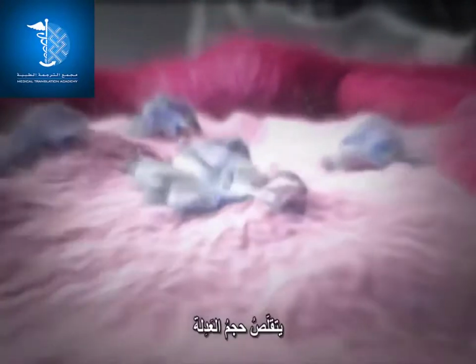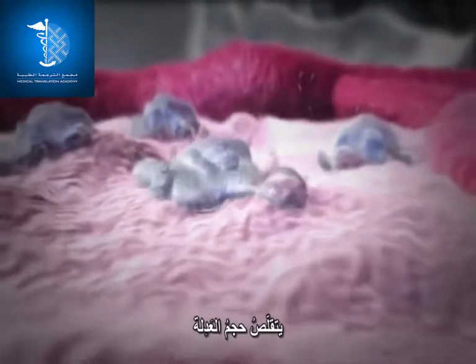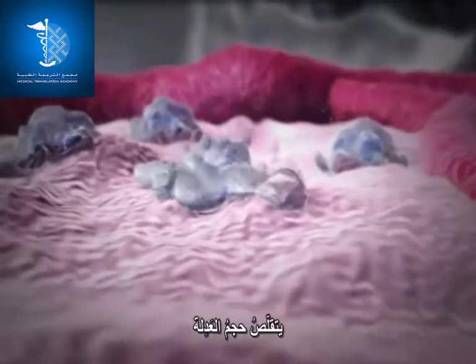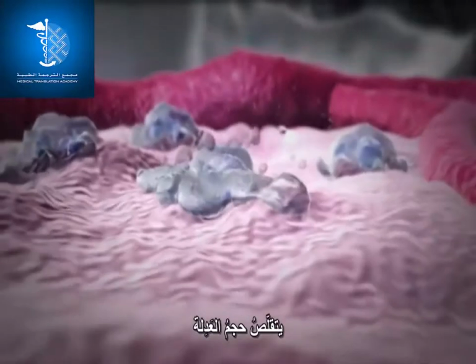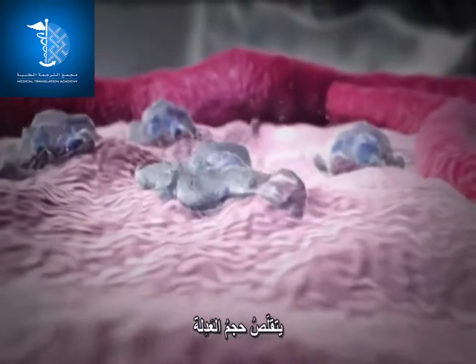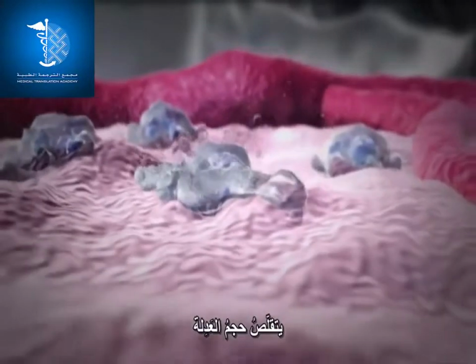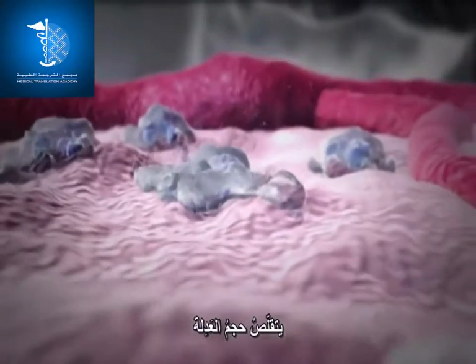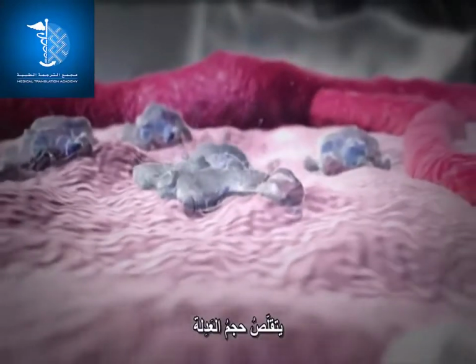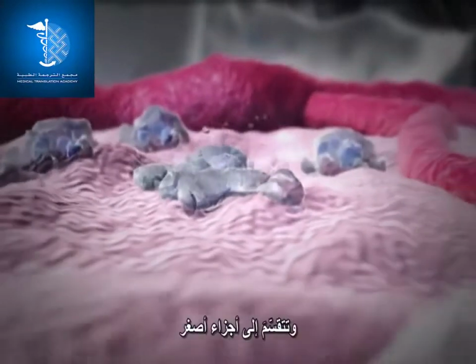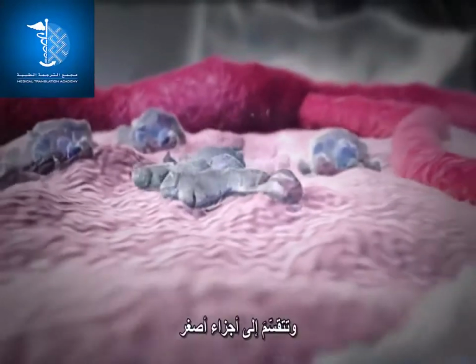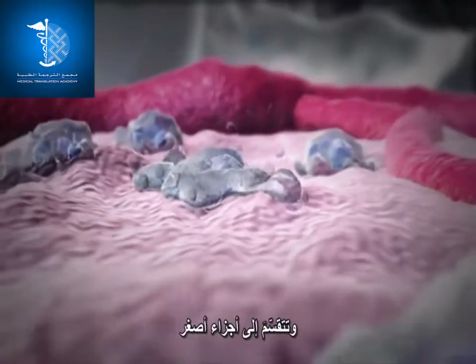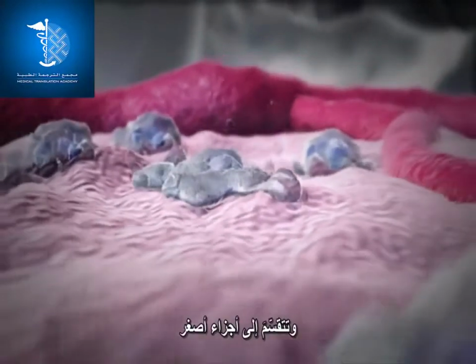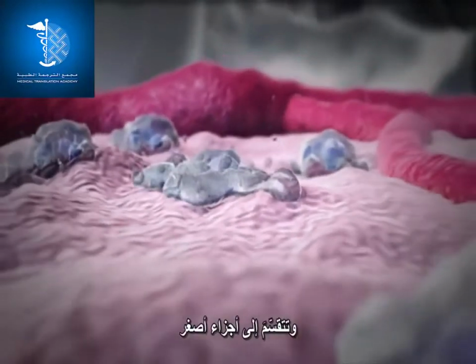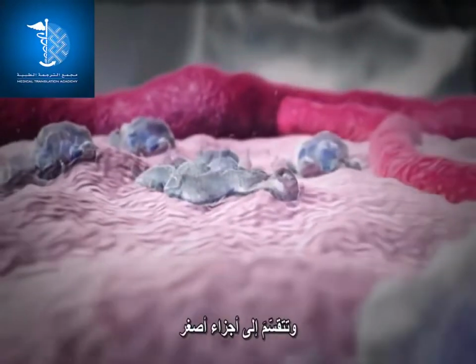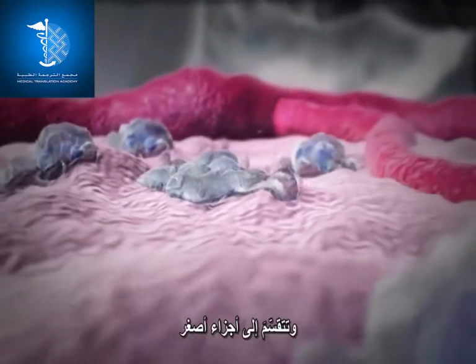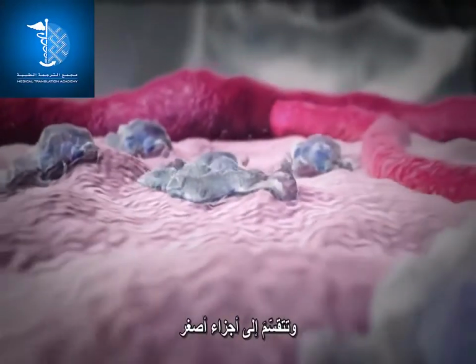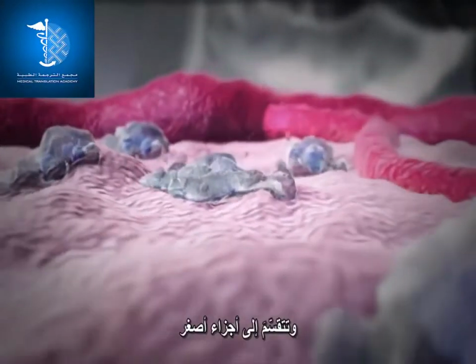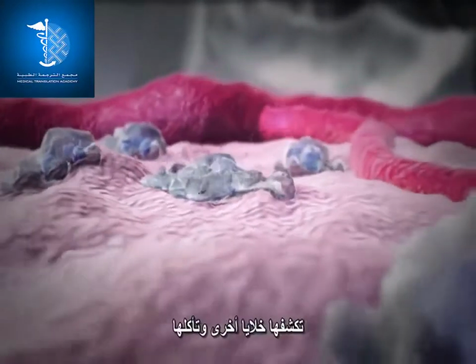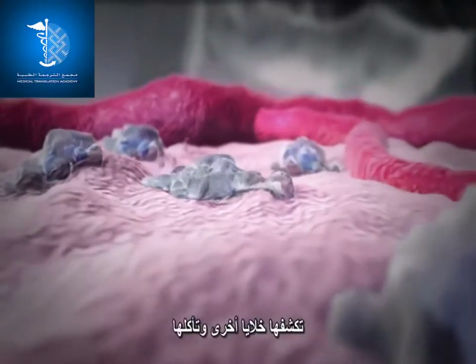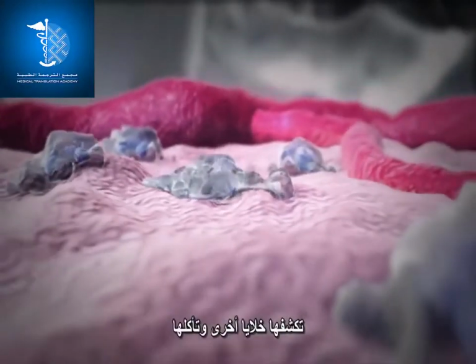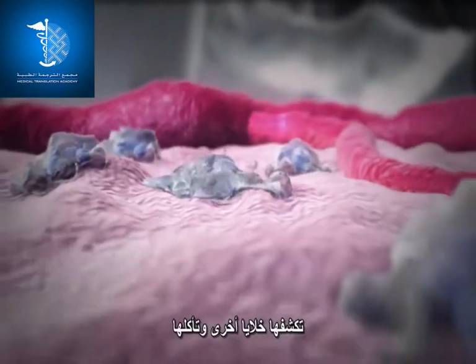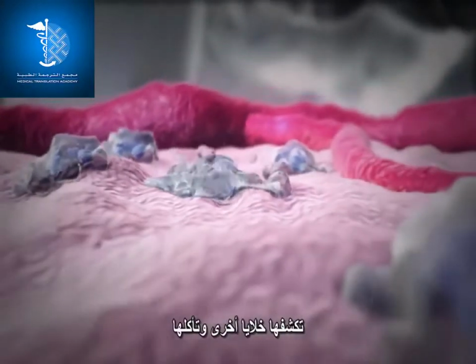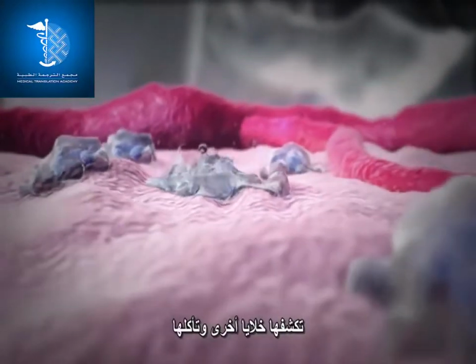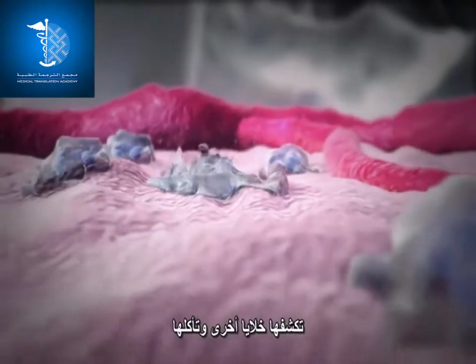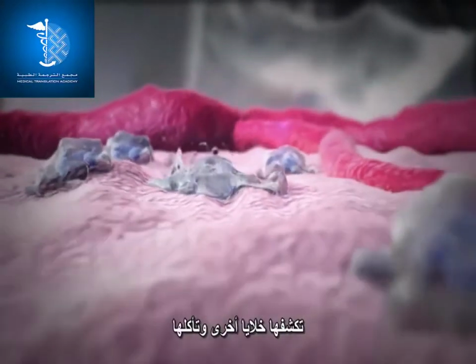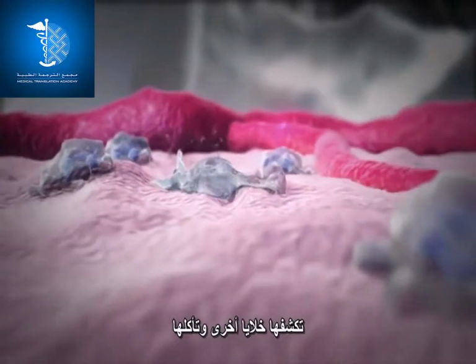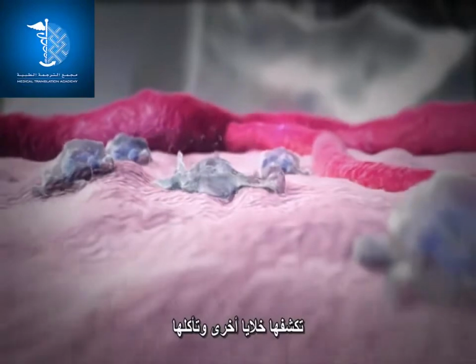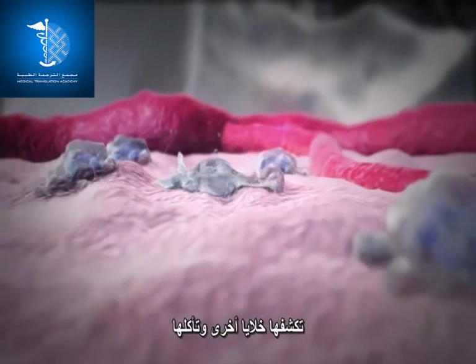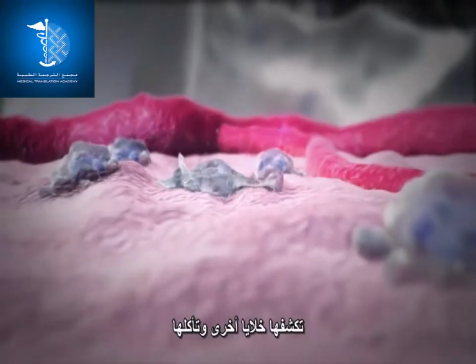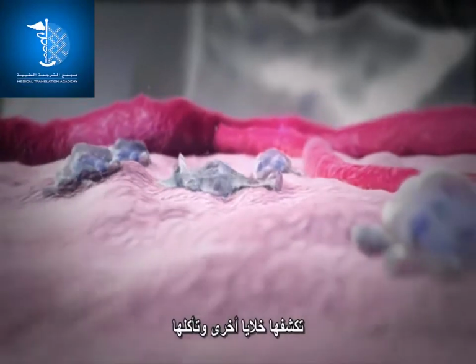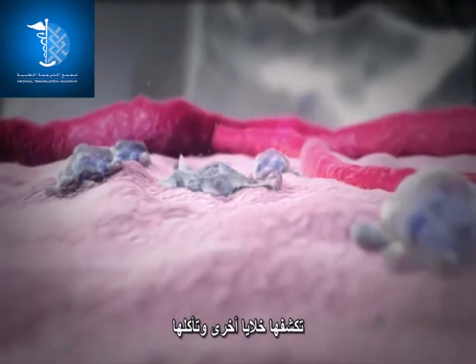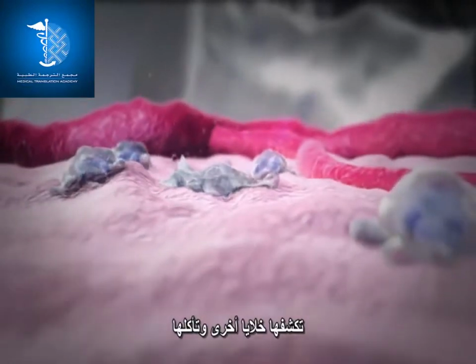After killing and digesting the bacteria, the neutrophil is spent, having completed its duty. The neutrophil then shrinks in size and breaks up into smaller pieces that can be recognized and eaten by other cells.